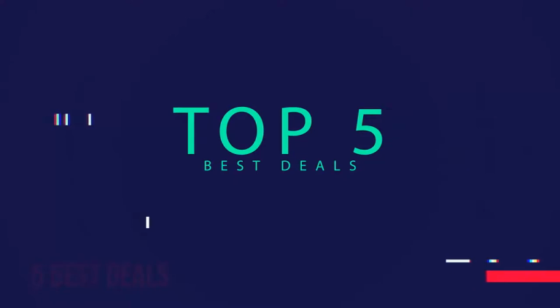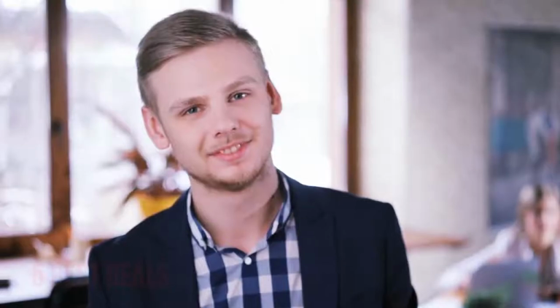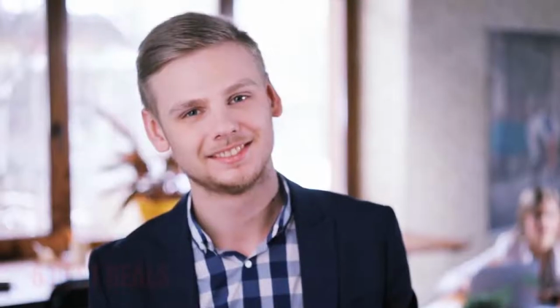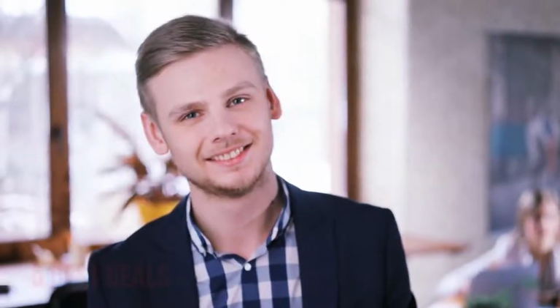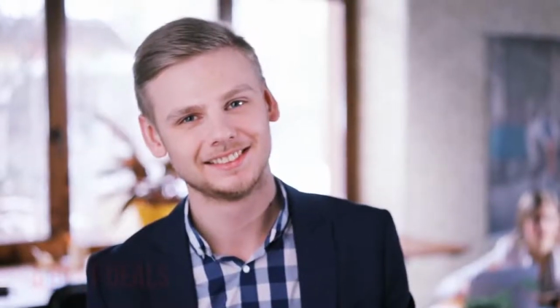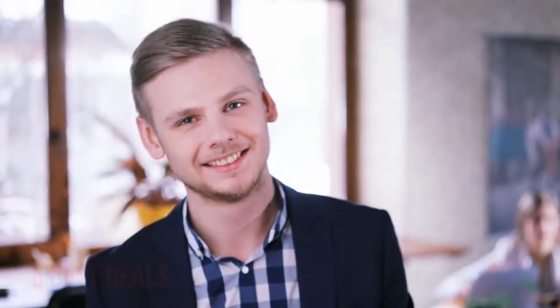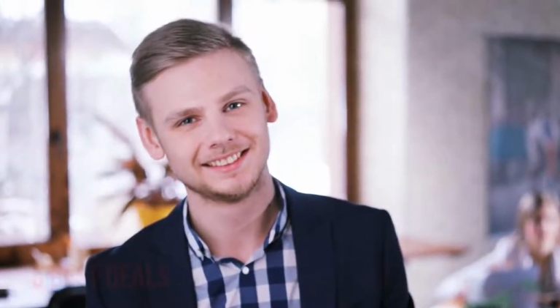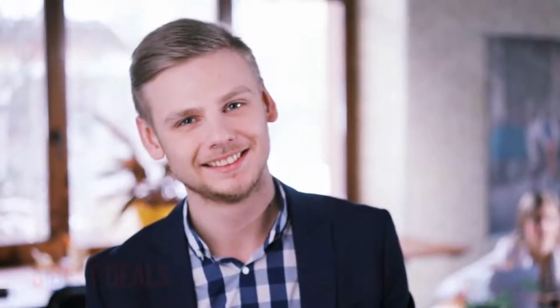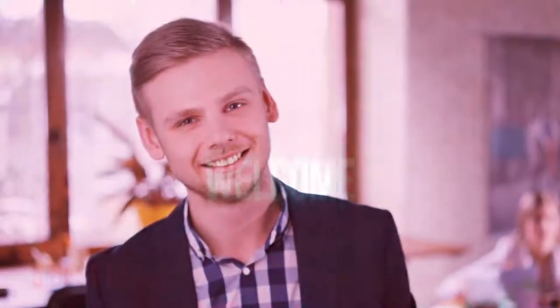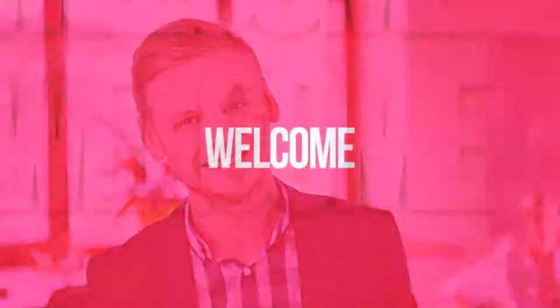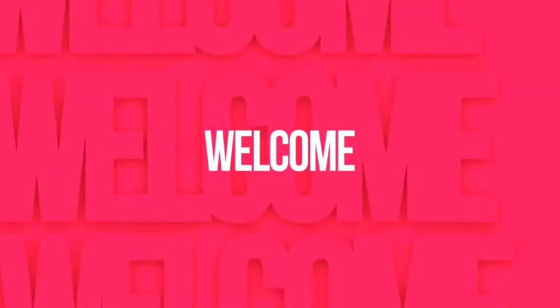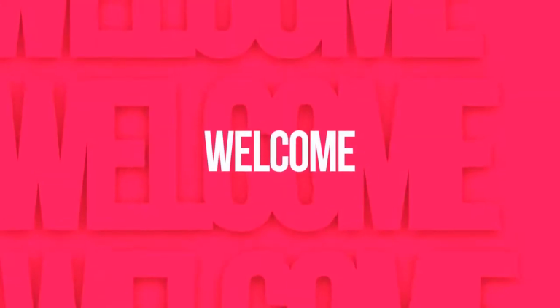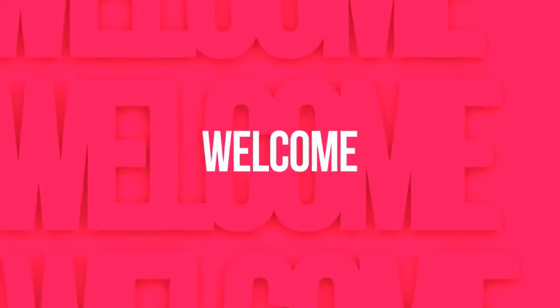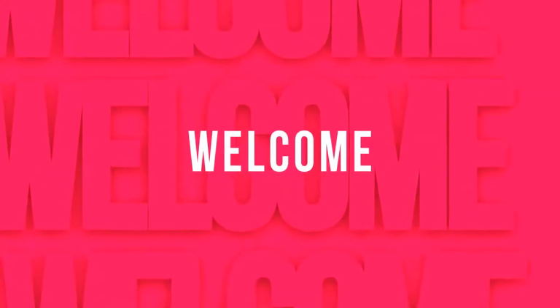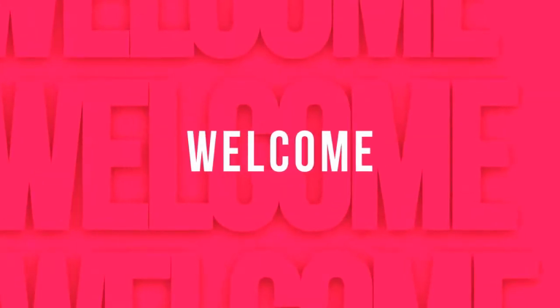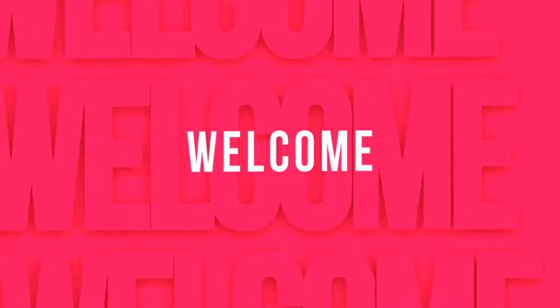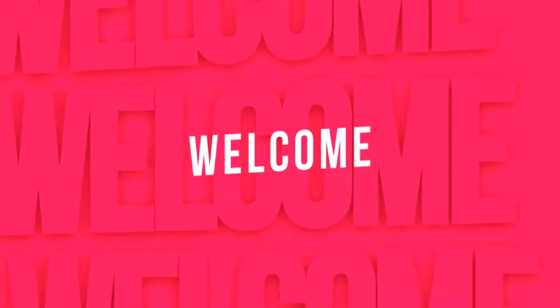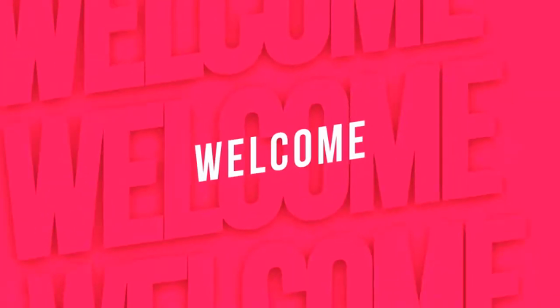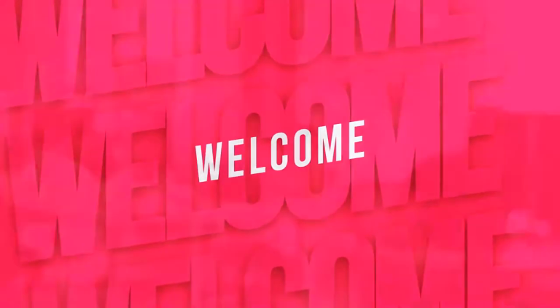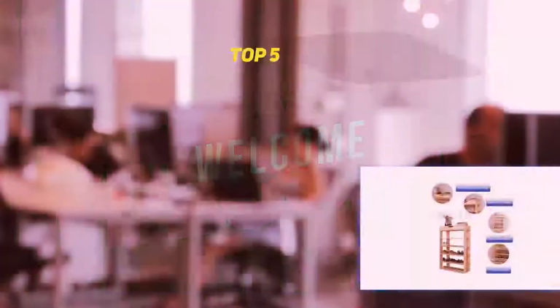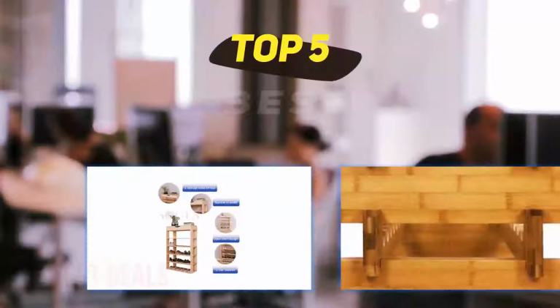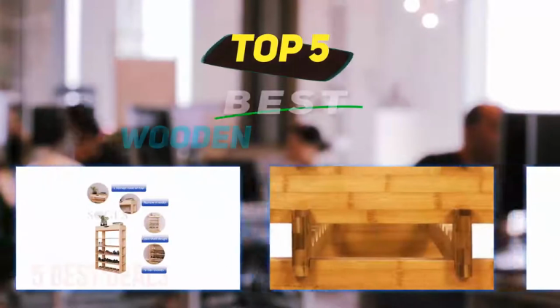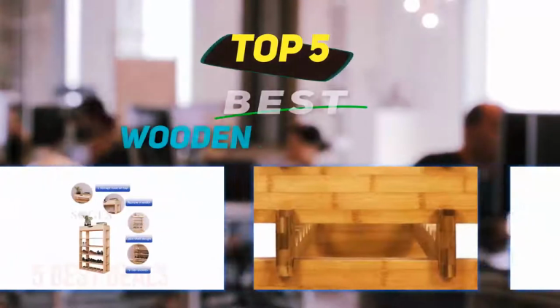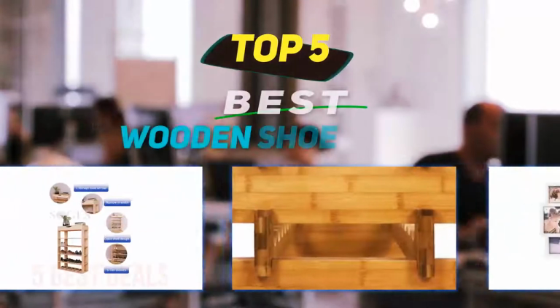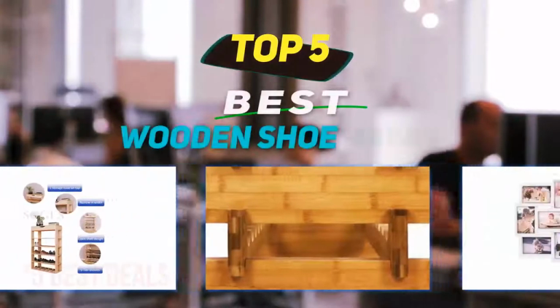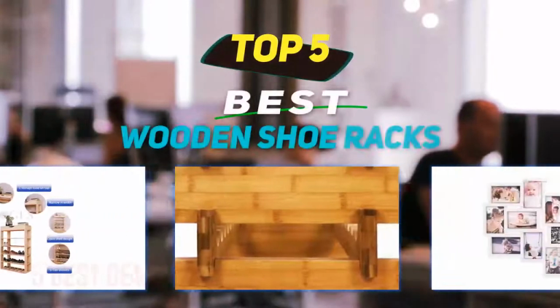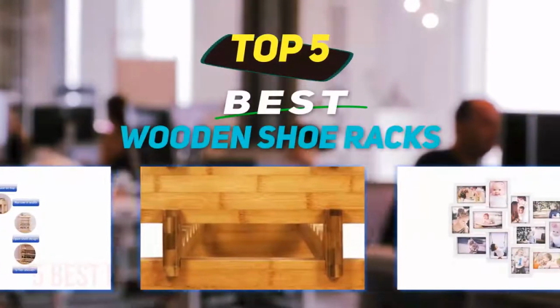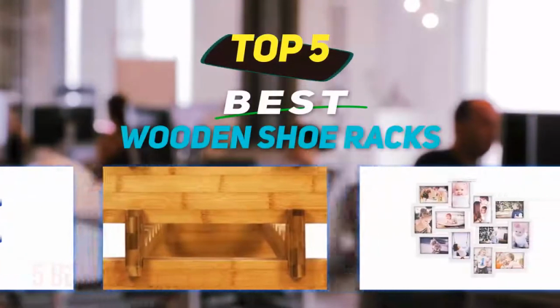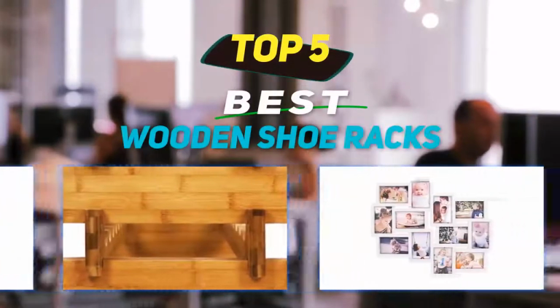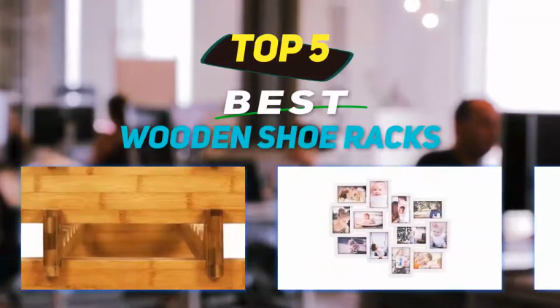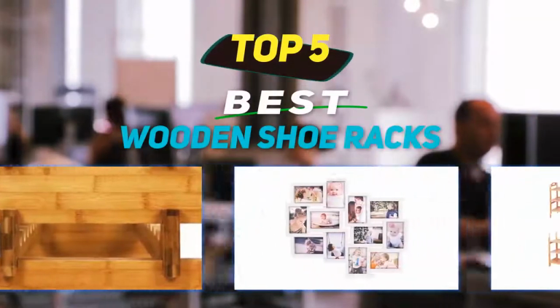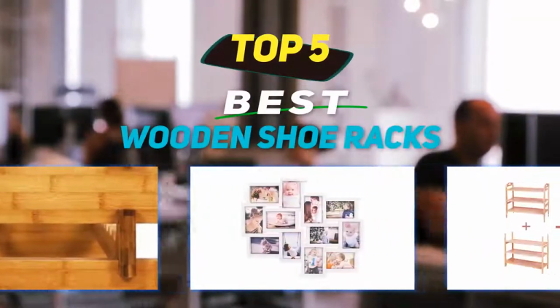Hey guys, welcome back to my channel. In this video, I'm going to talk about the top 5 best wooden shoe racks.